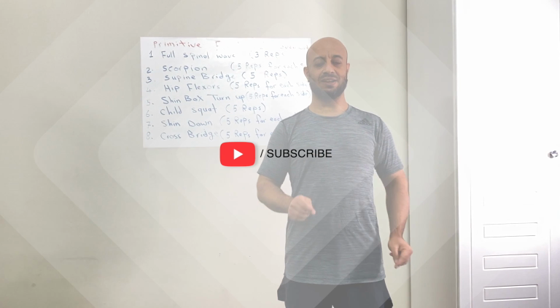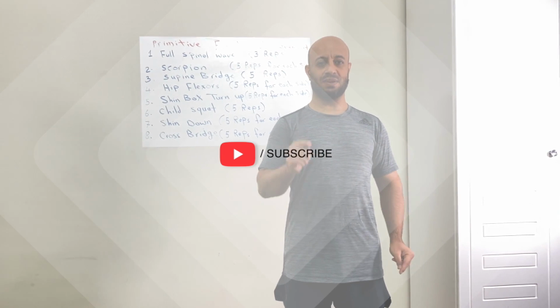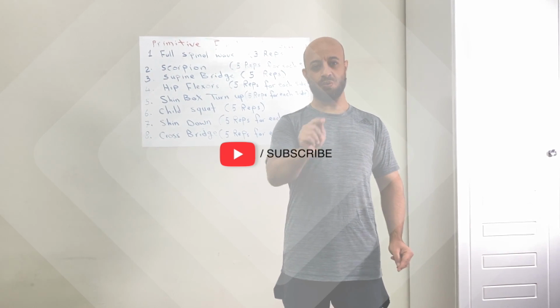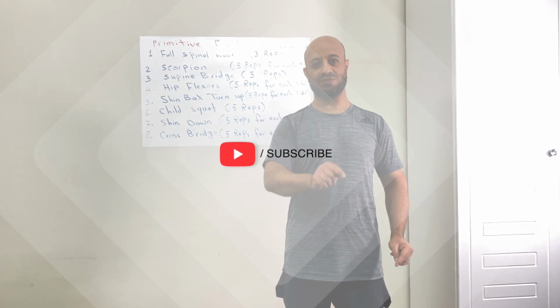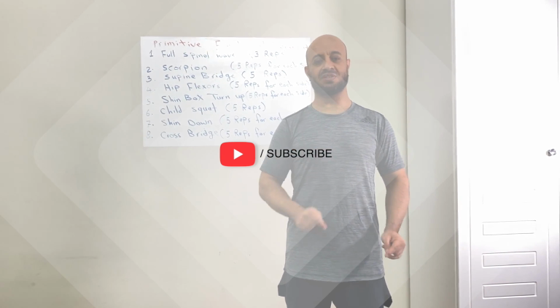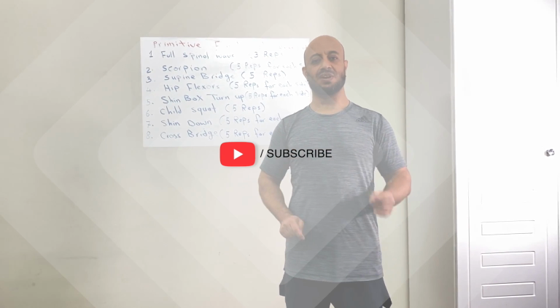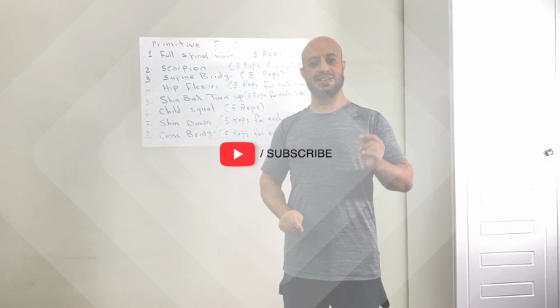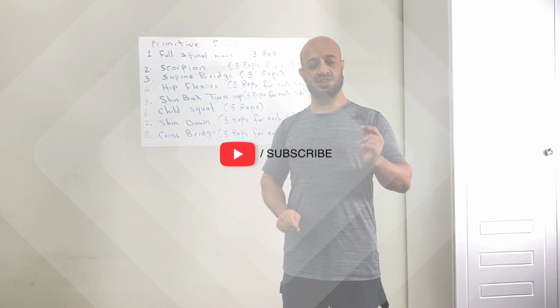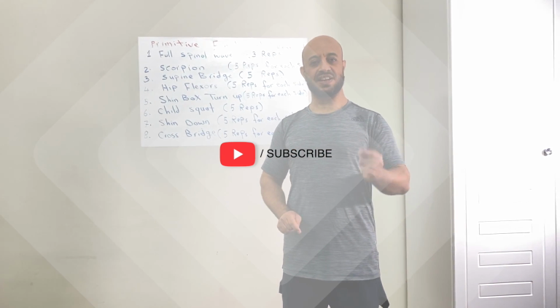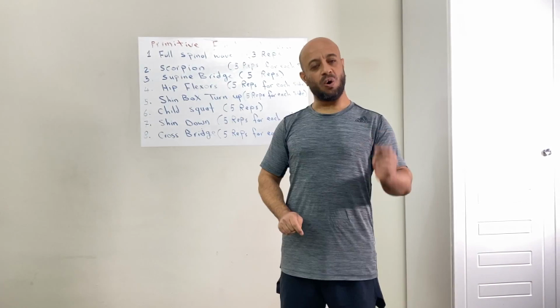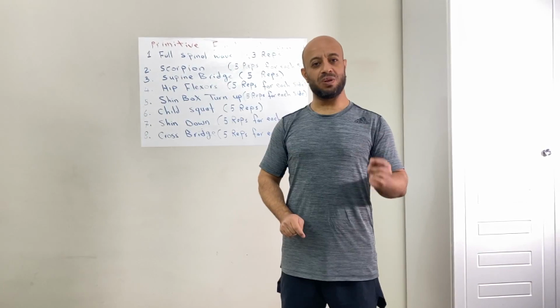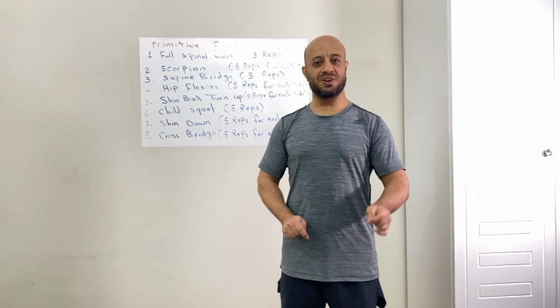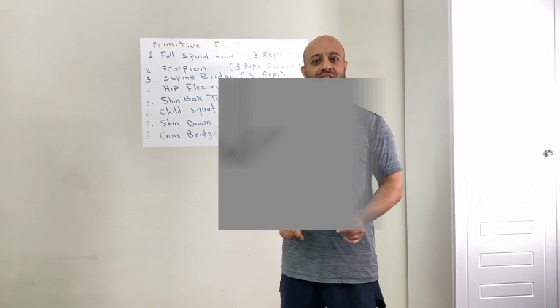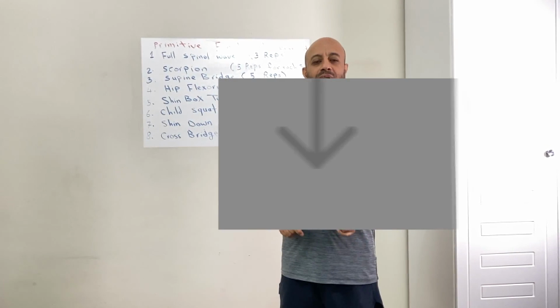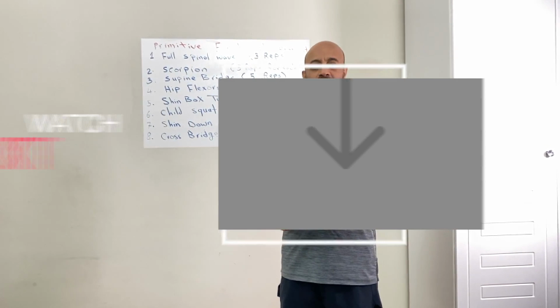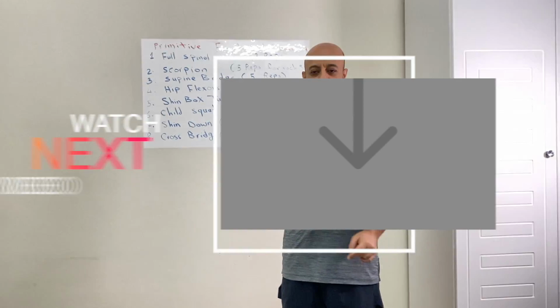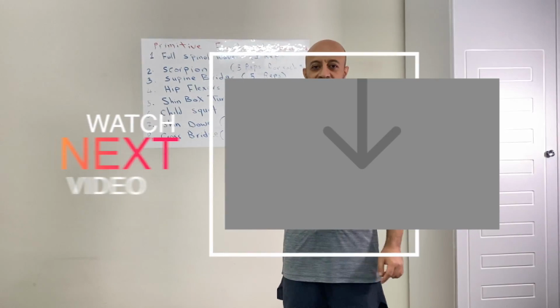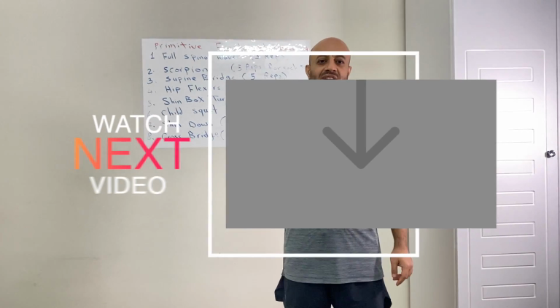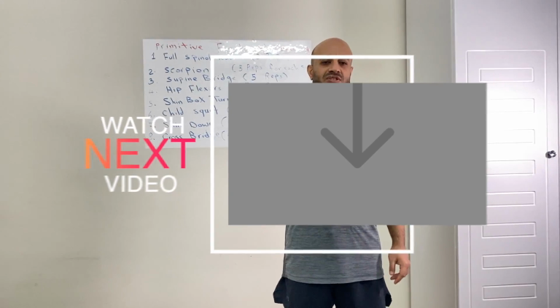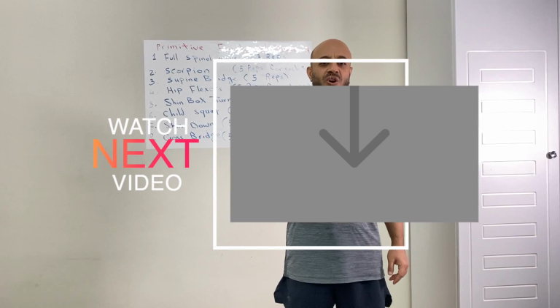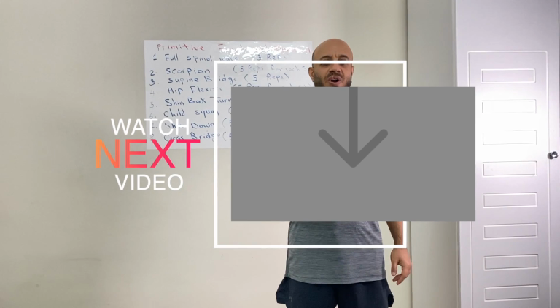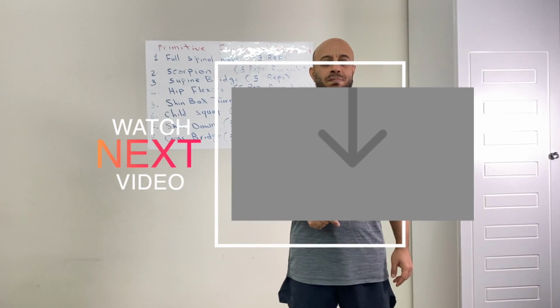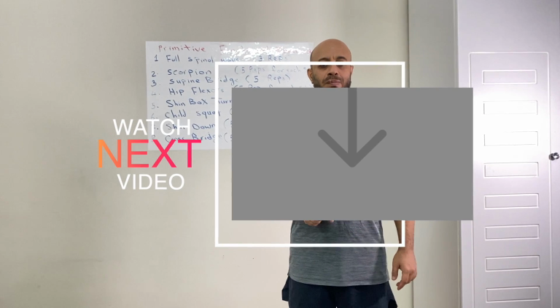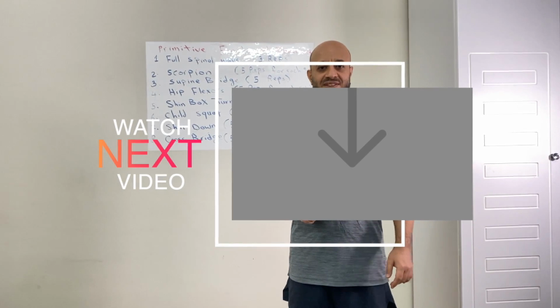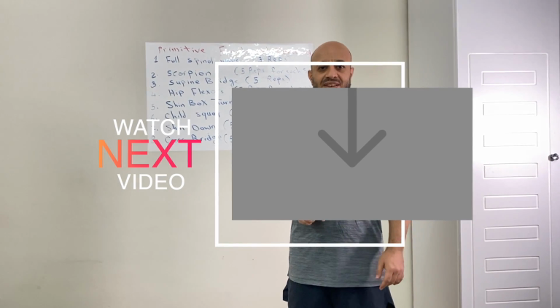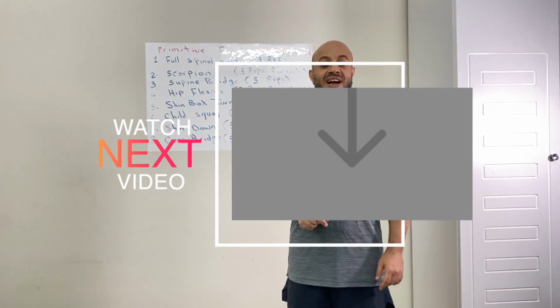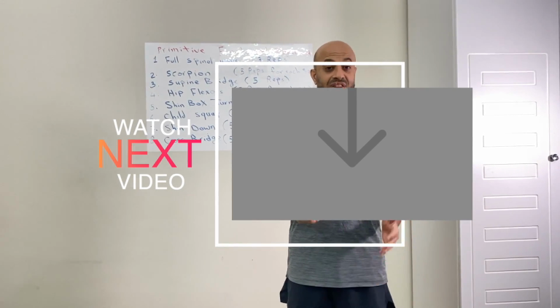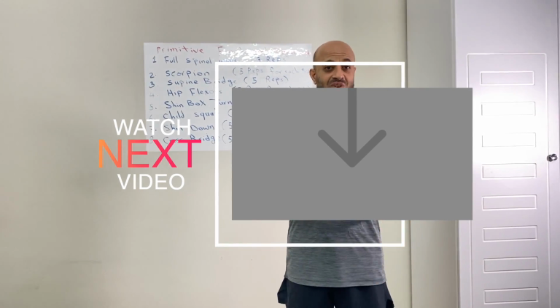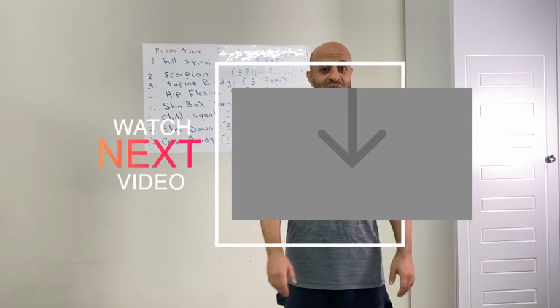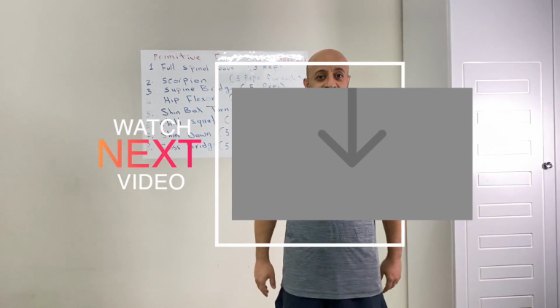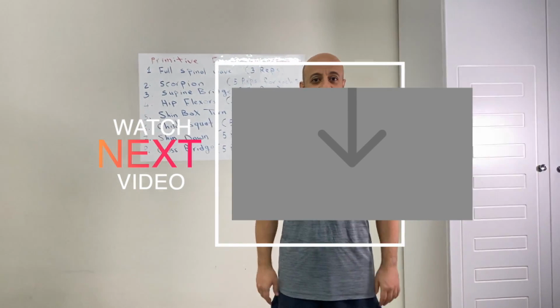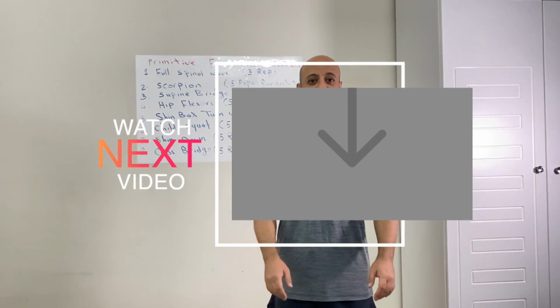And if you want to see all the videos in the future, please turn on the bell button. And thank you very much for training.